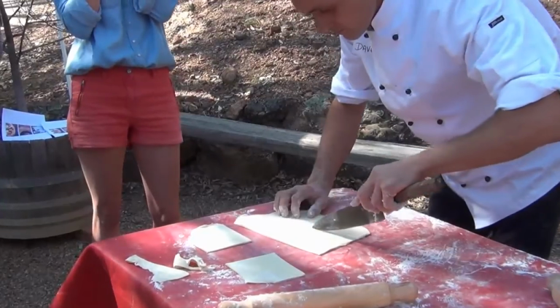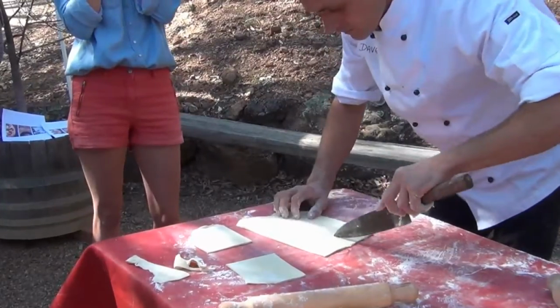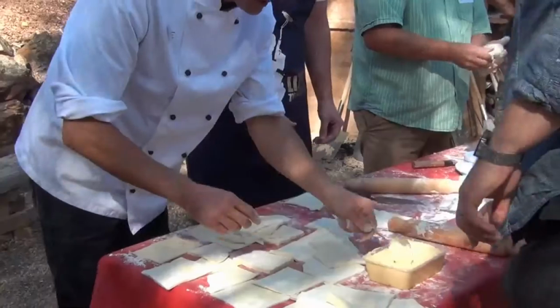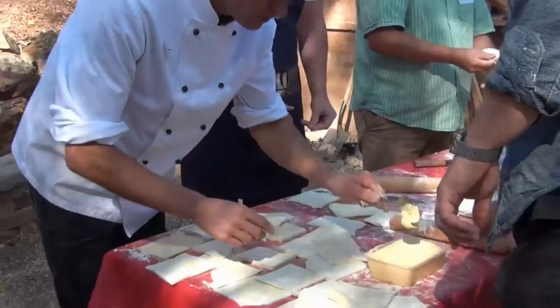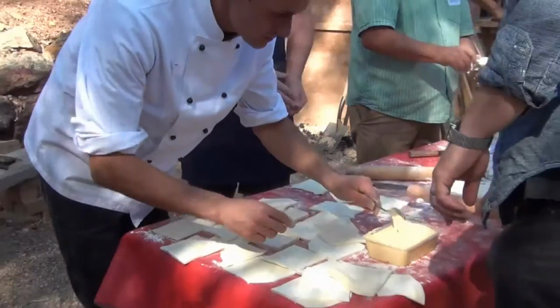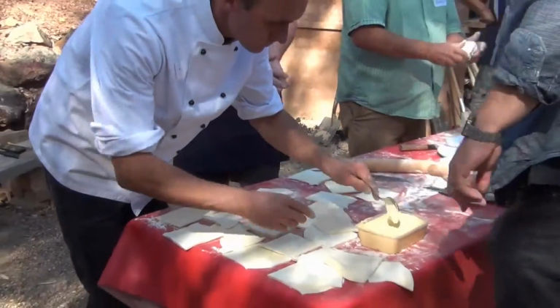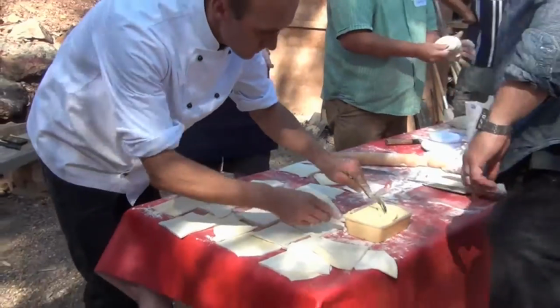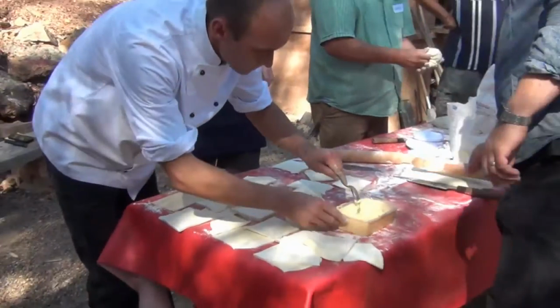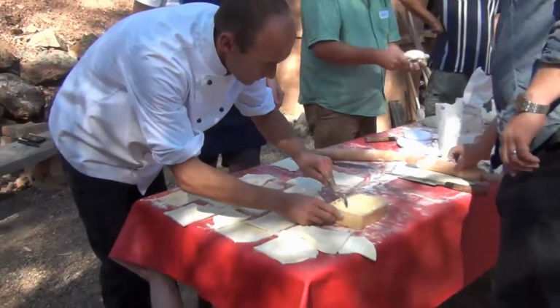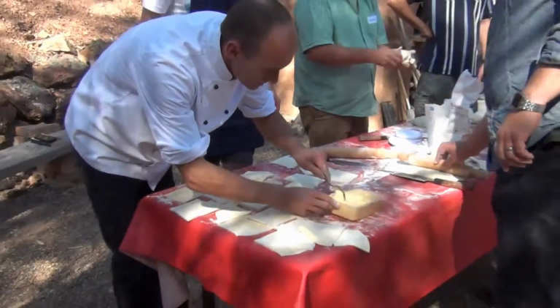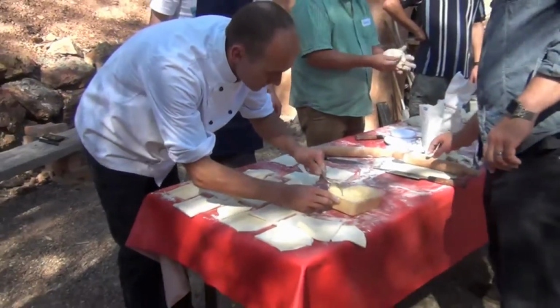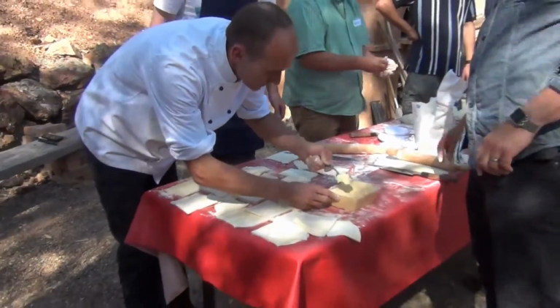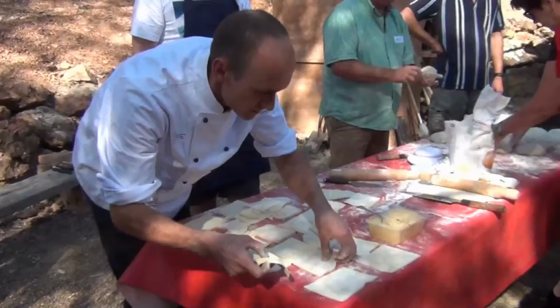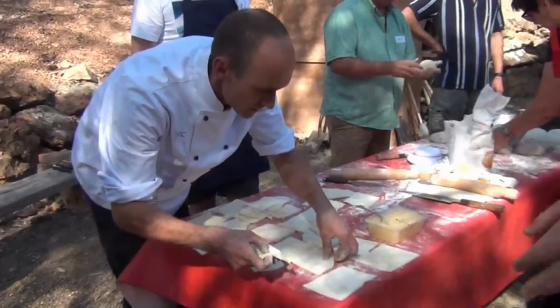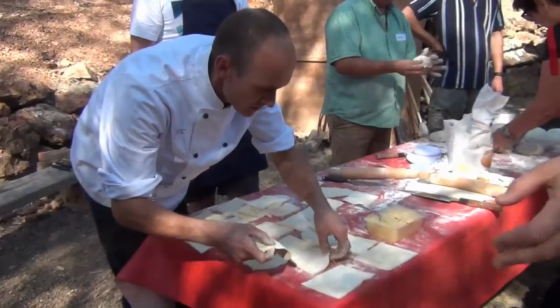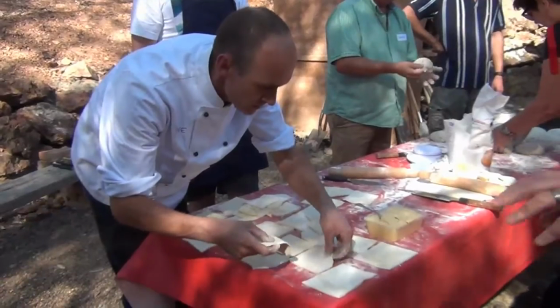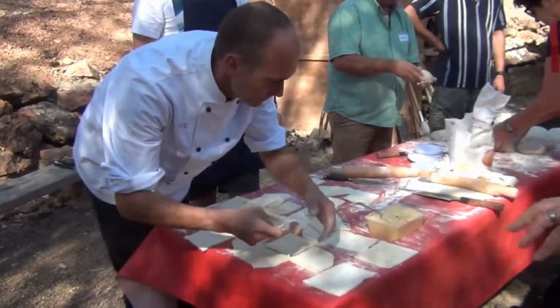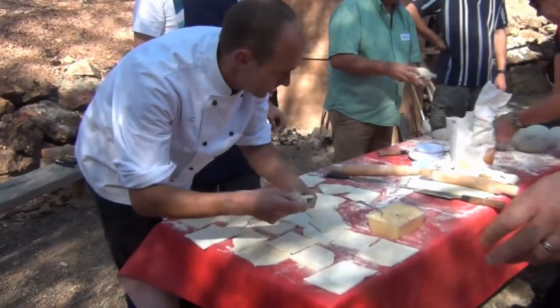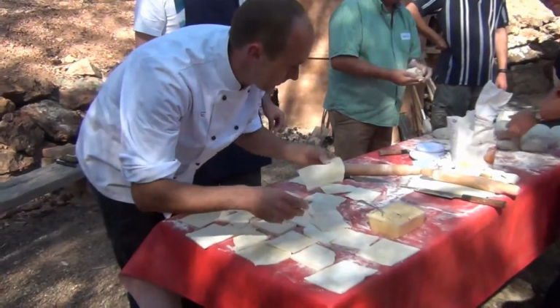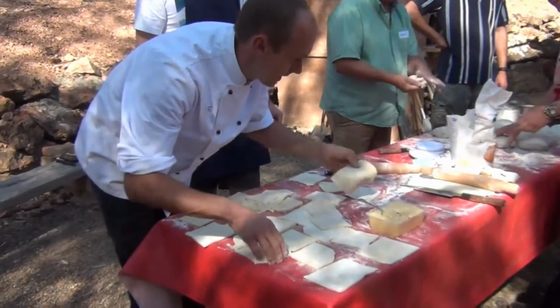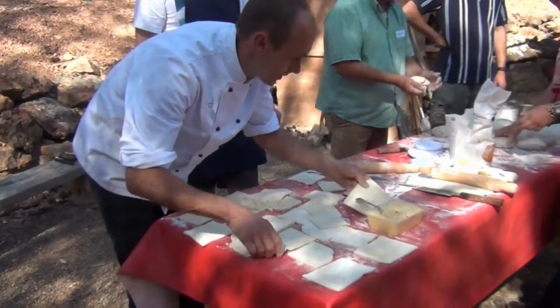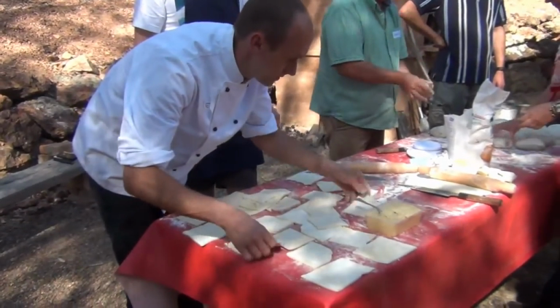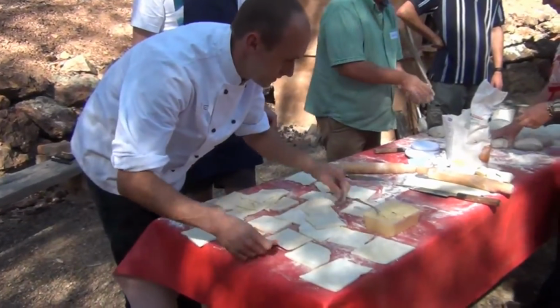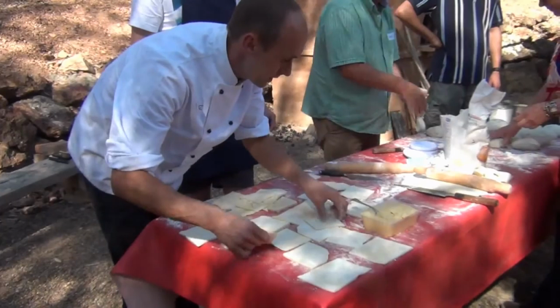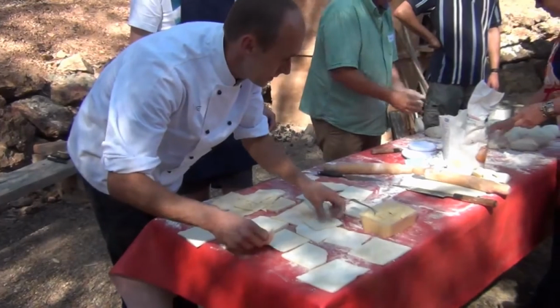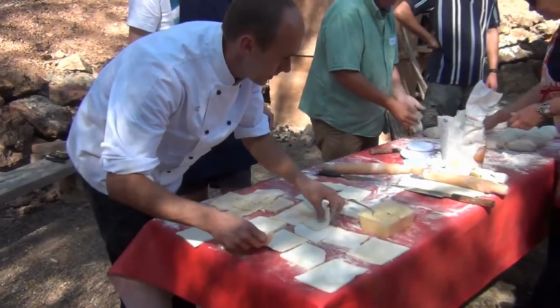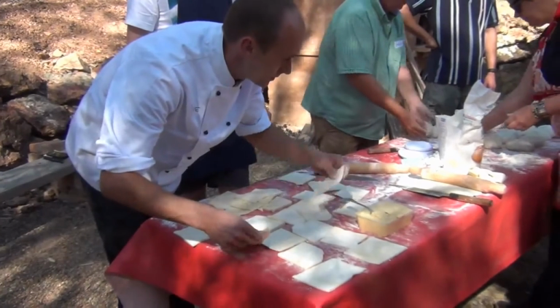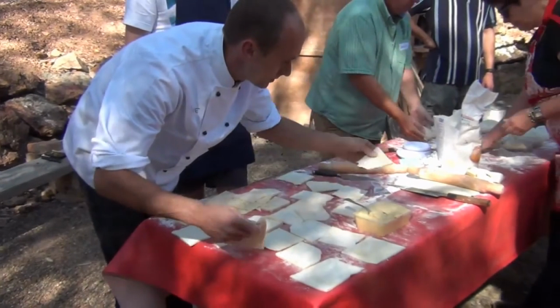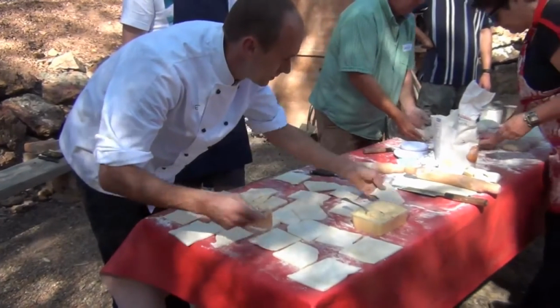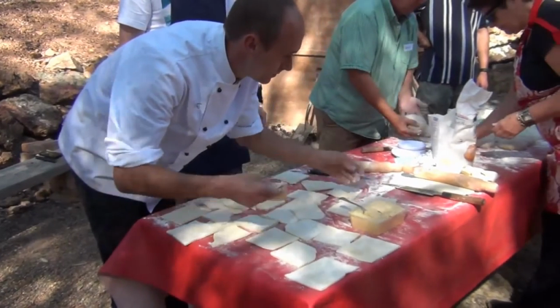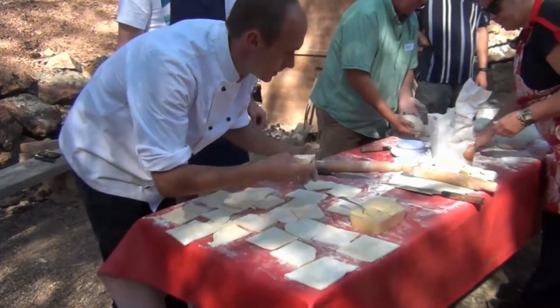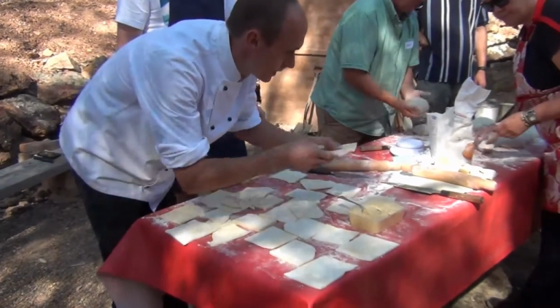Now we've got some creme patissiere — a custard with flour, egg yolk, and vanilla.